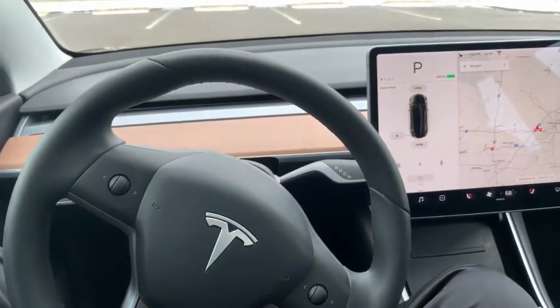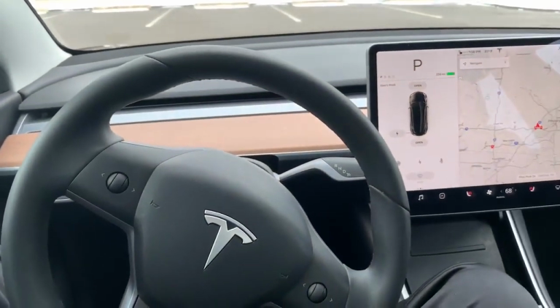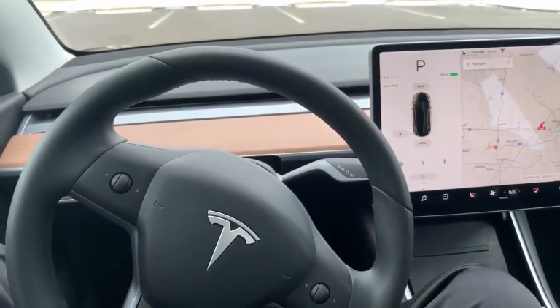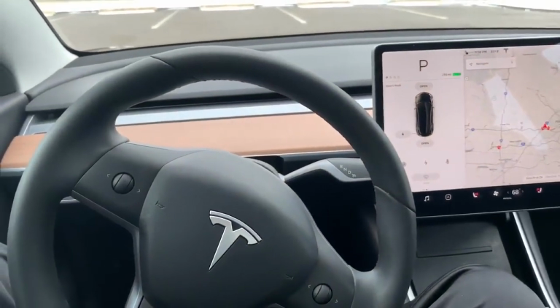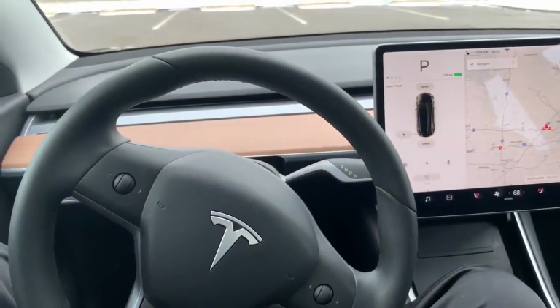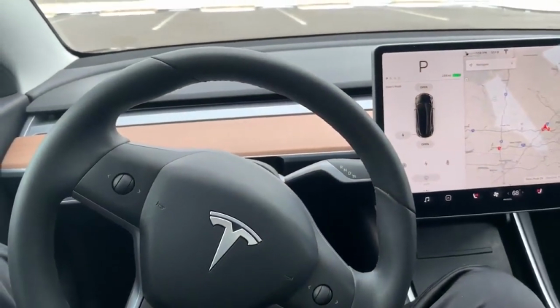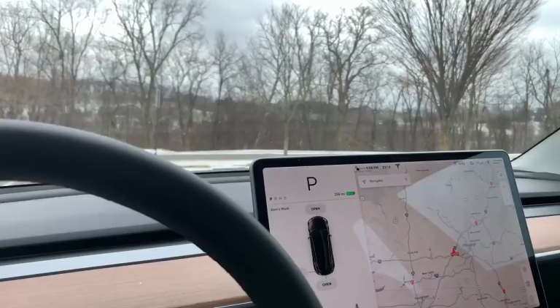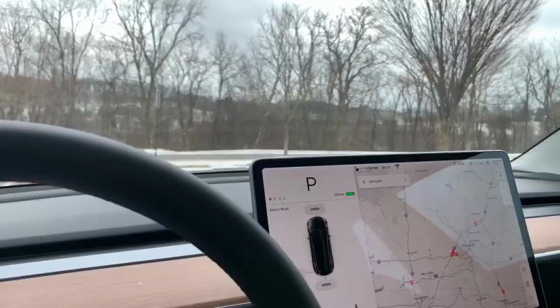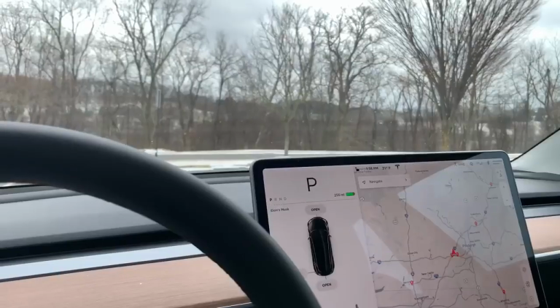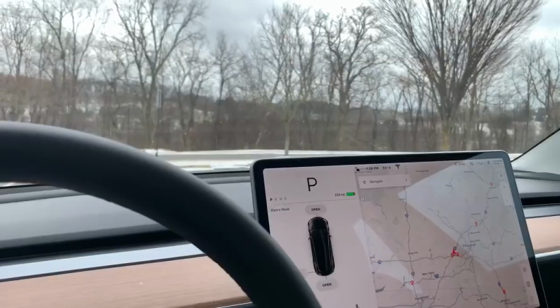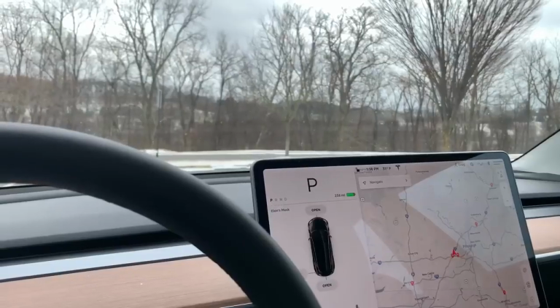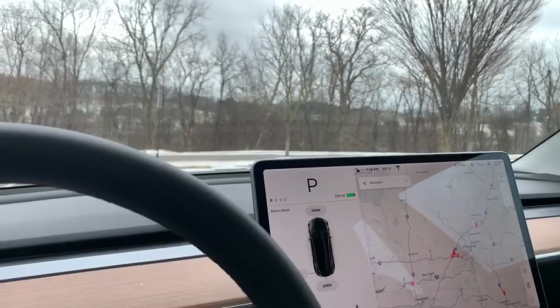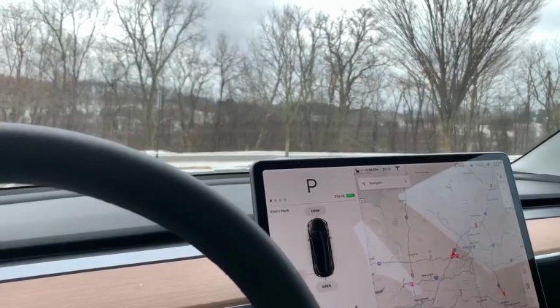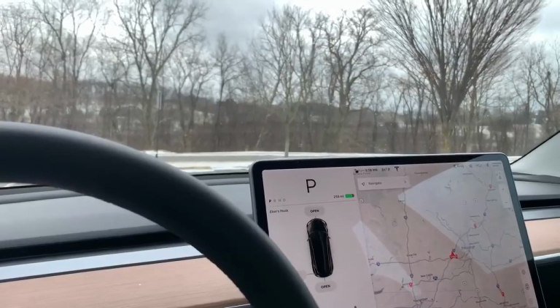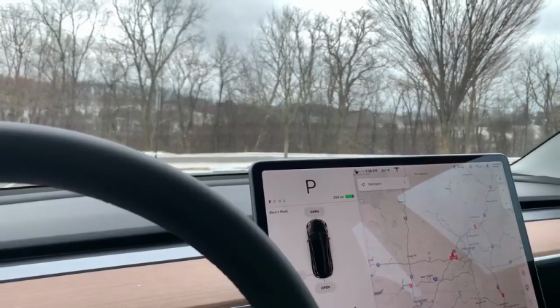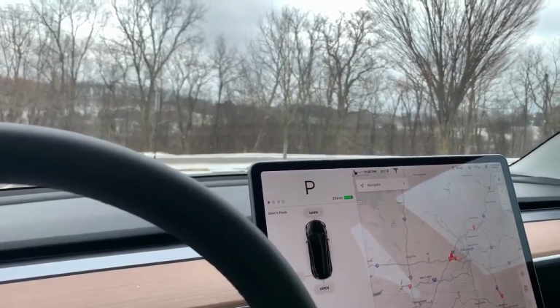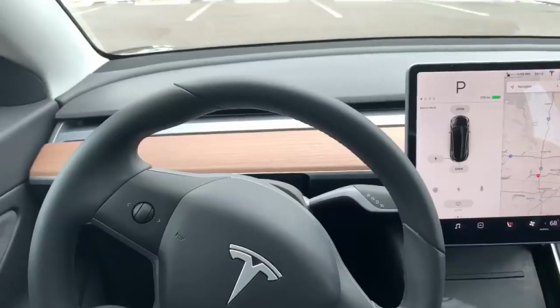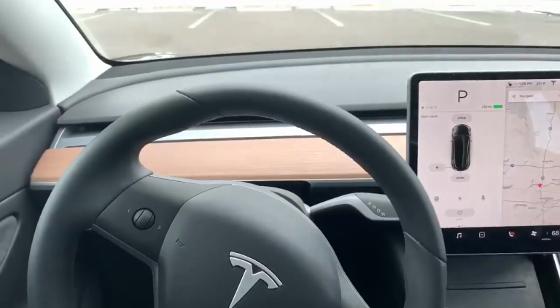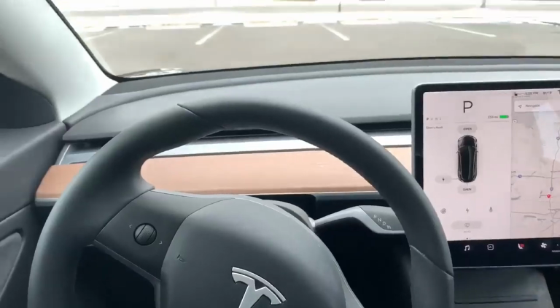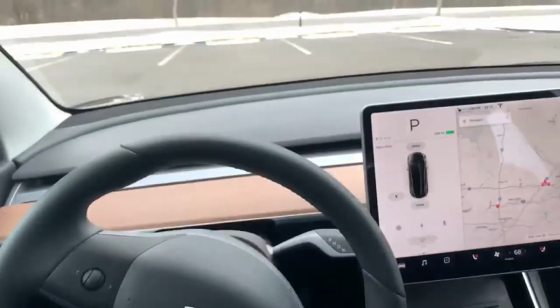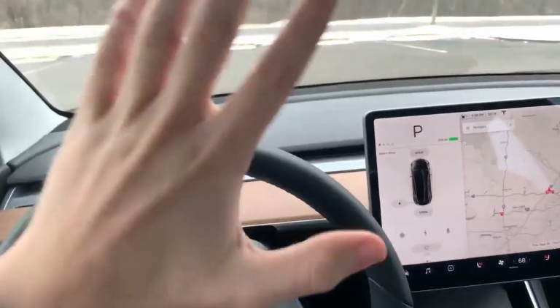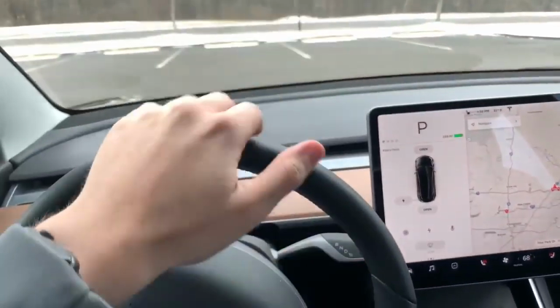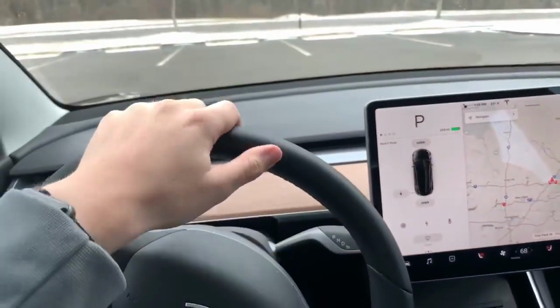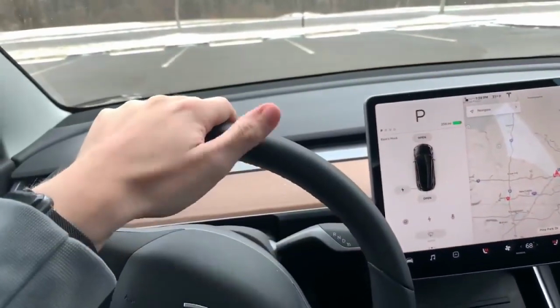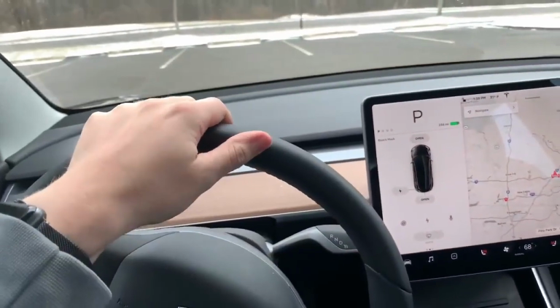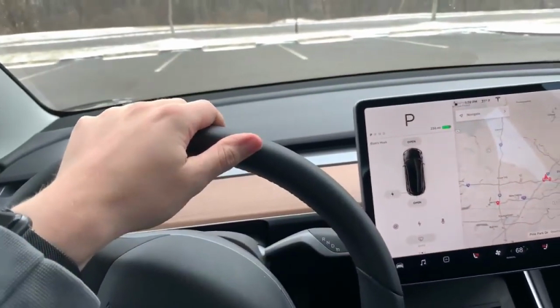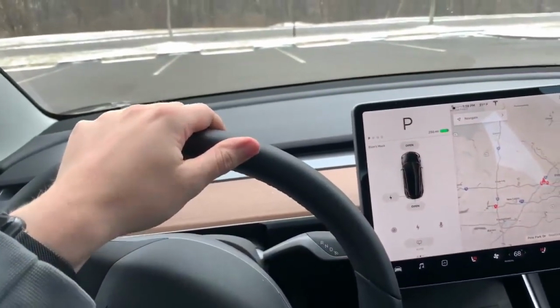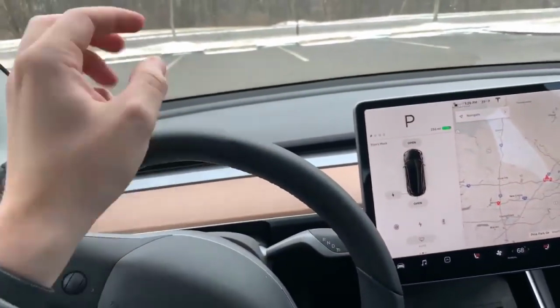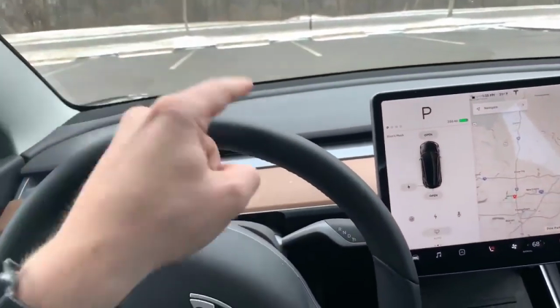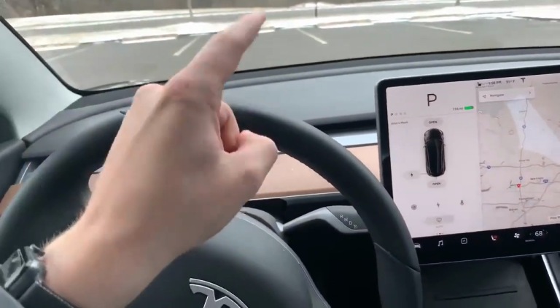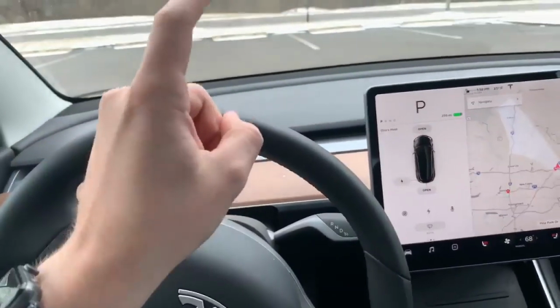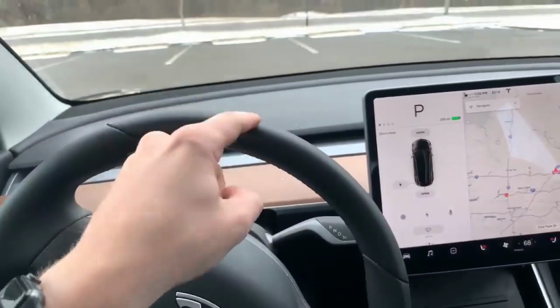Welcome back to the channel, guys. I hope everybody is having a great day. I'm going to be giving you five reasons as to why you should purchase the Tesla Model 3.